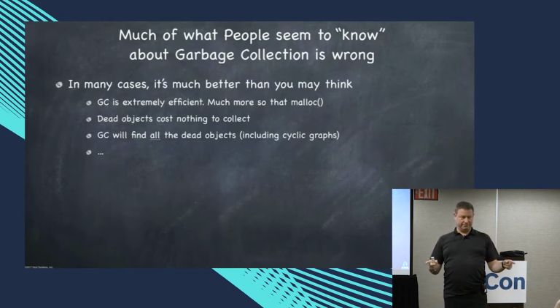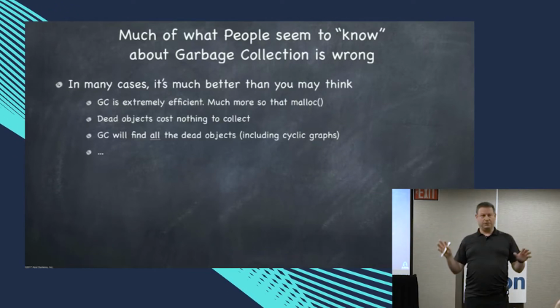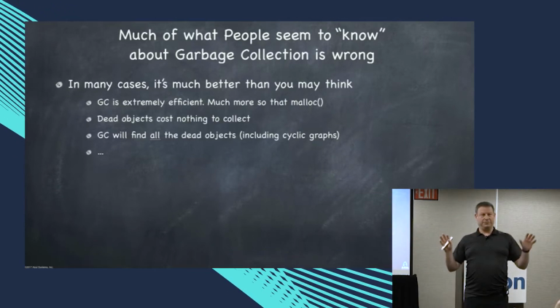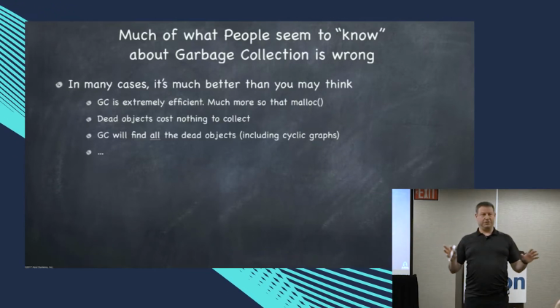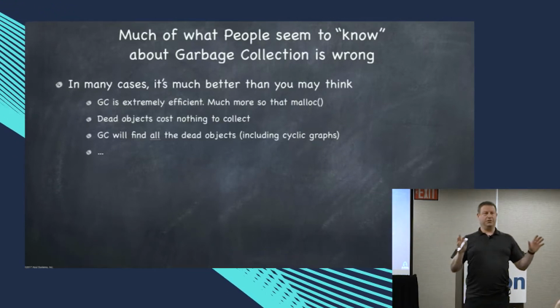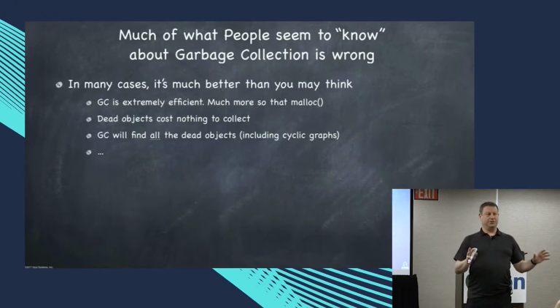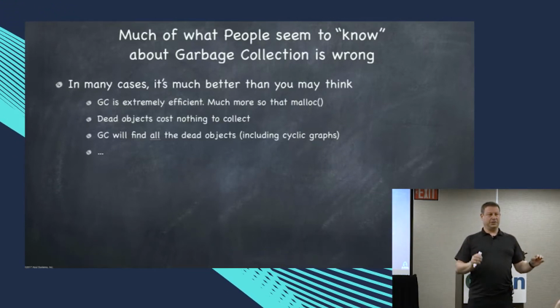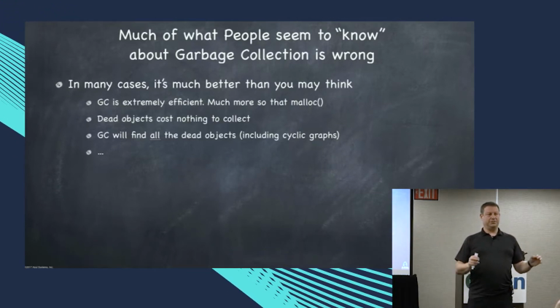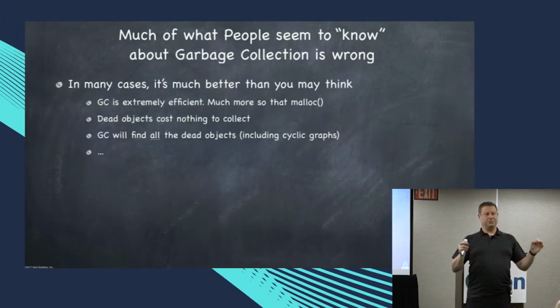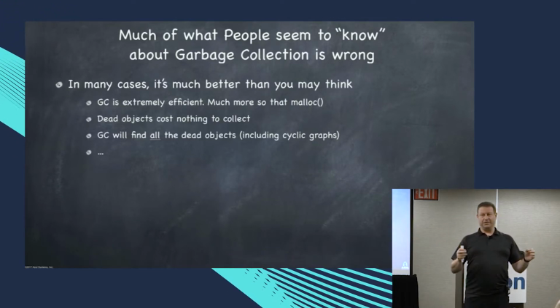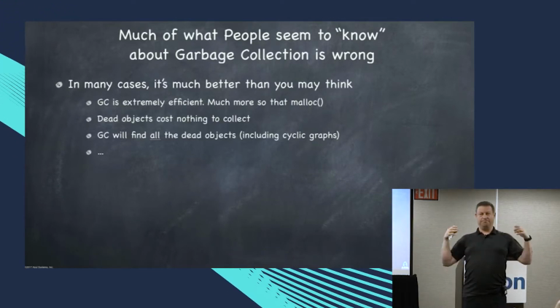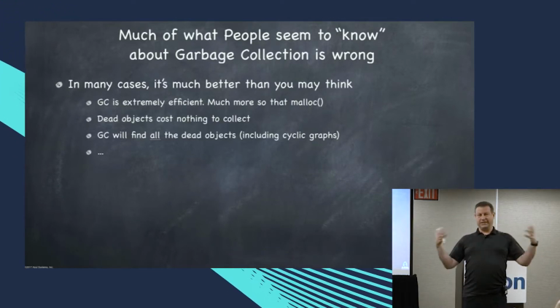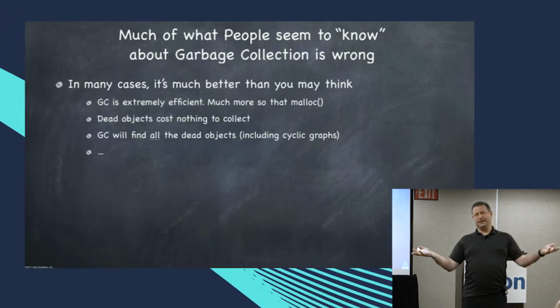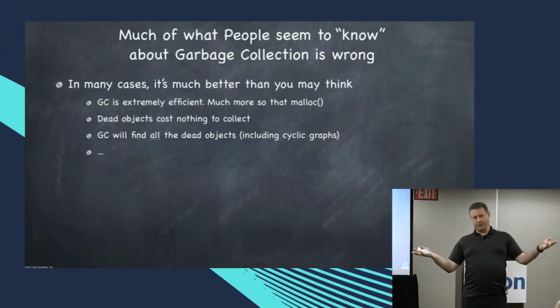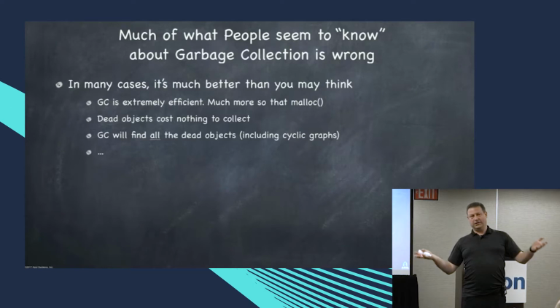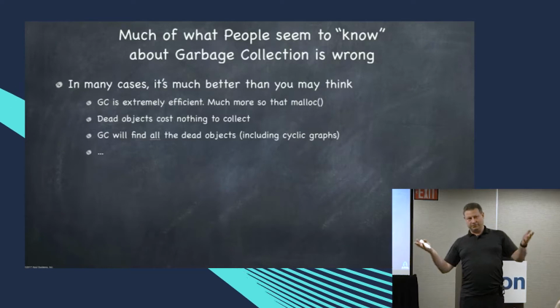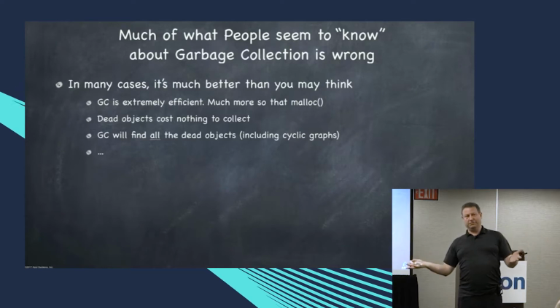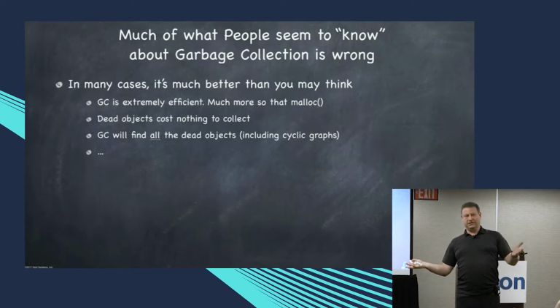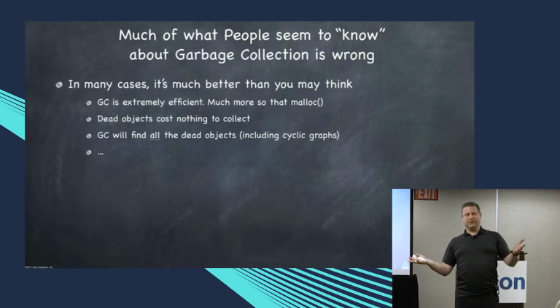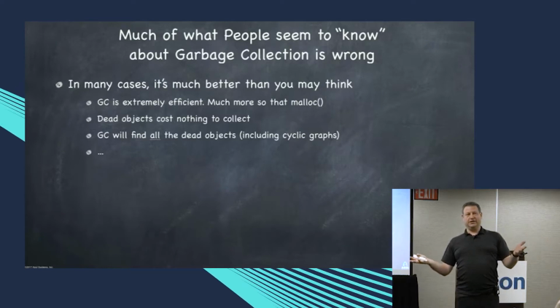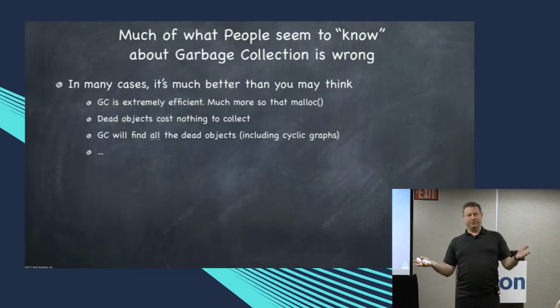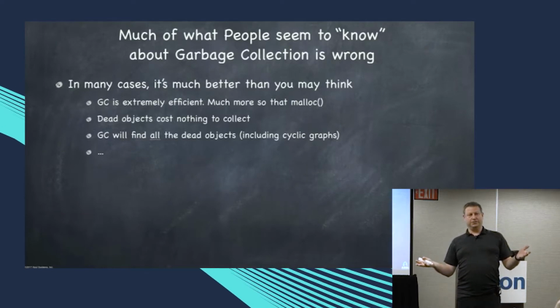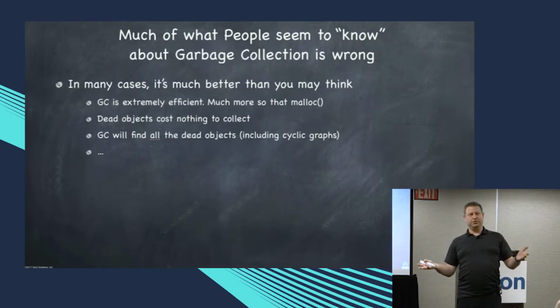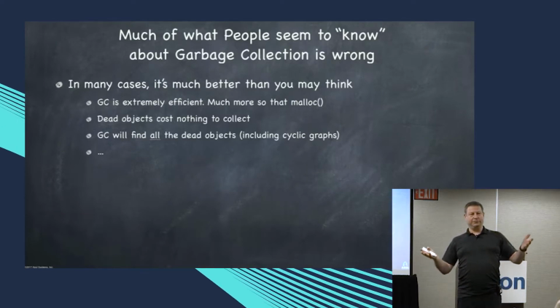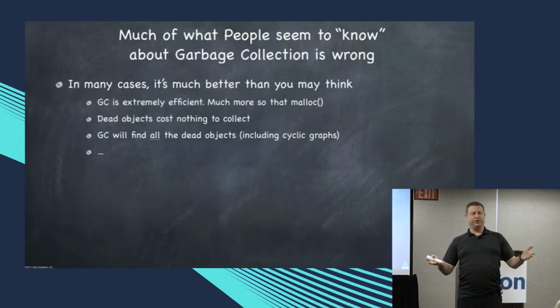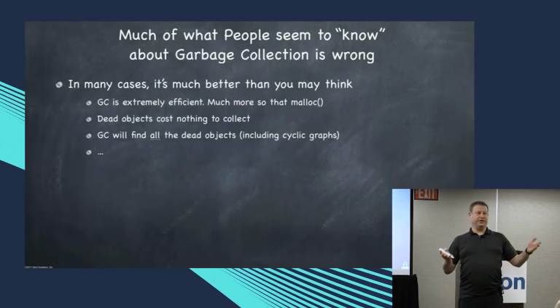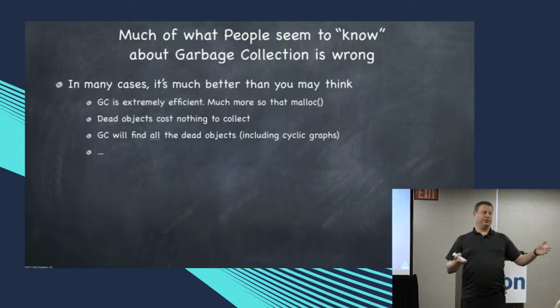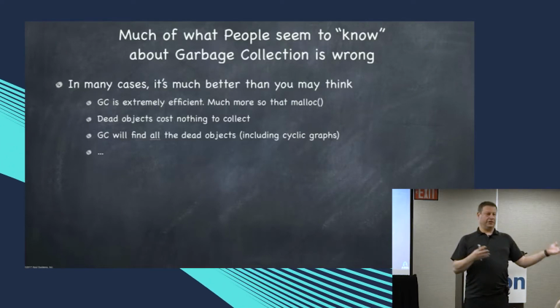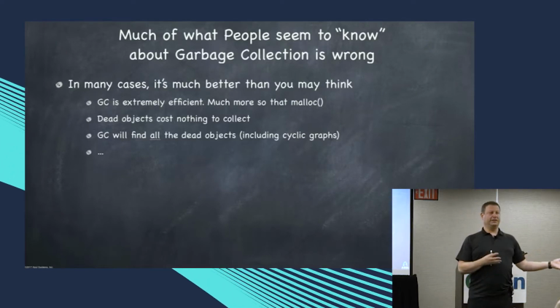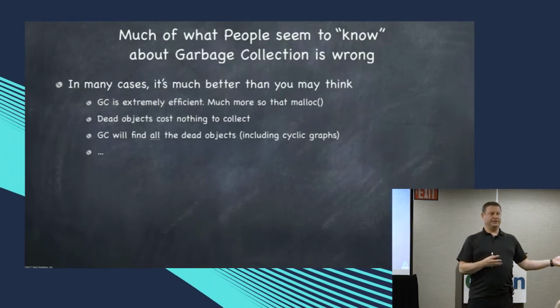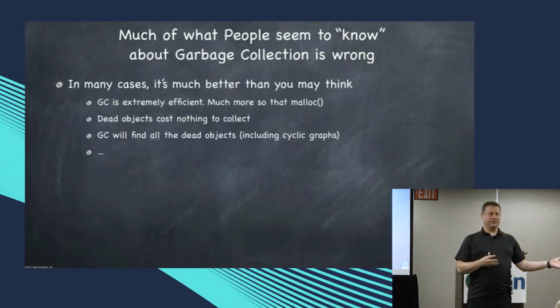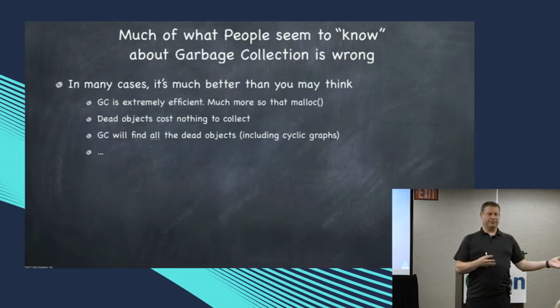All efficient garbage collectors spend basically their algorithmic design effort to avoid ever looking at dead stuff.